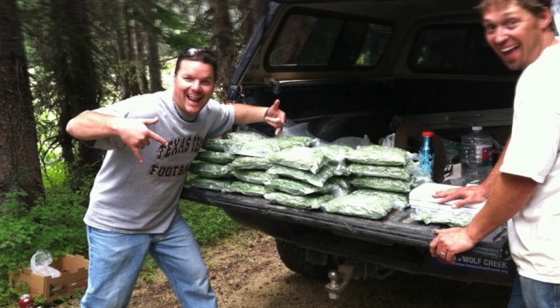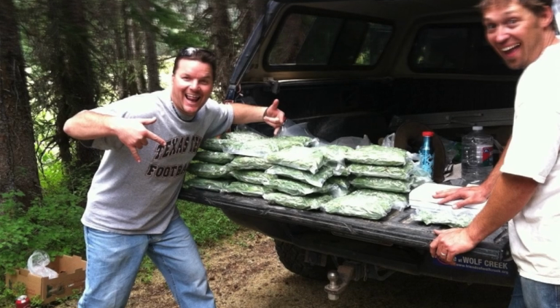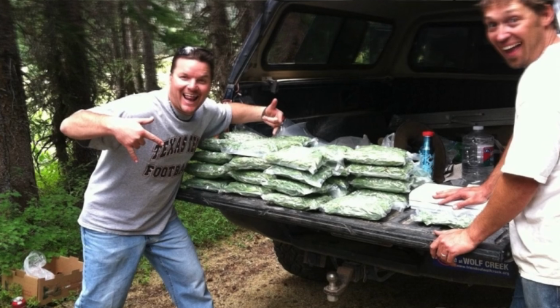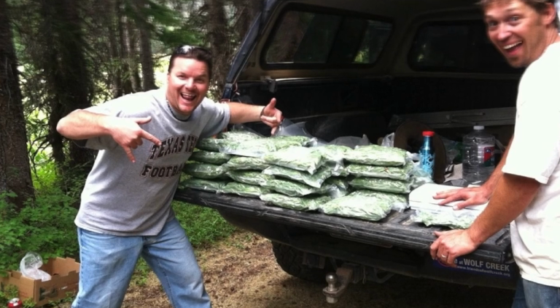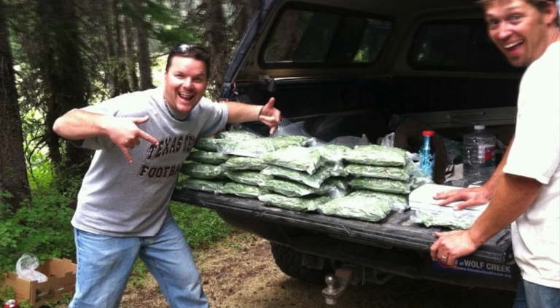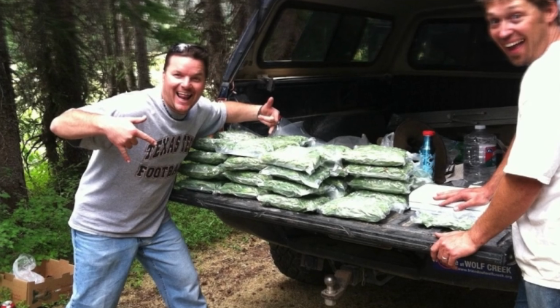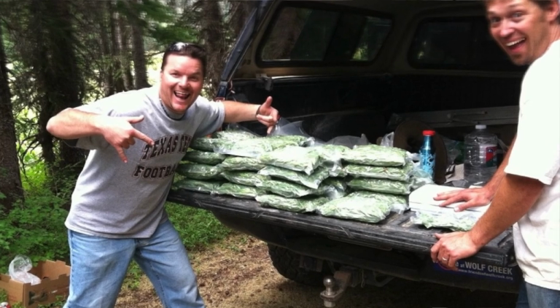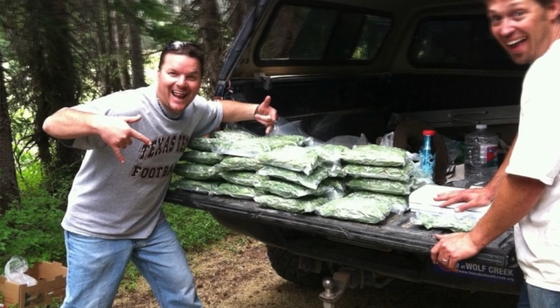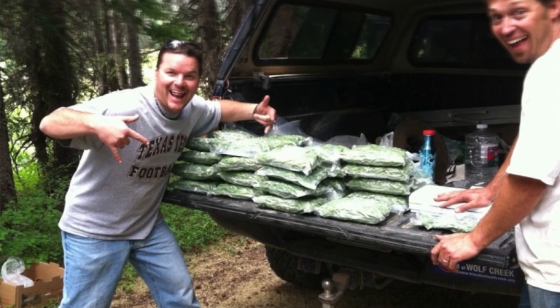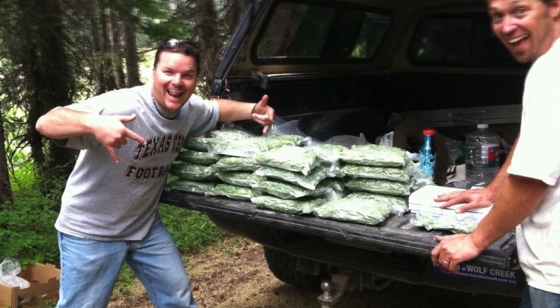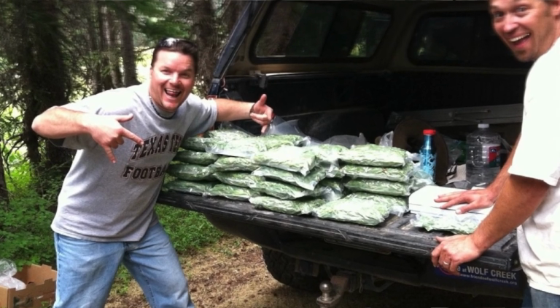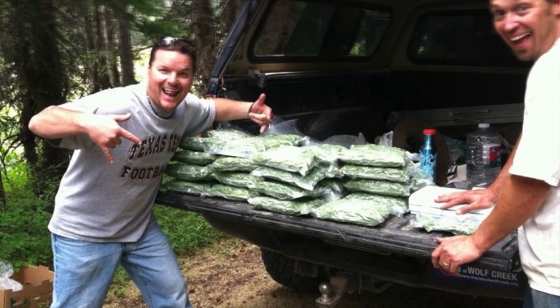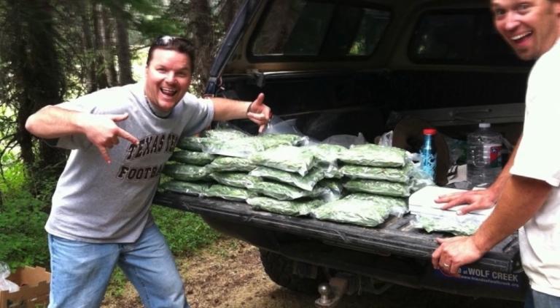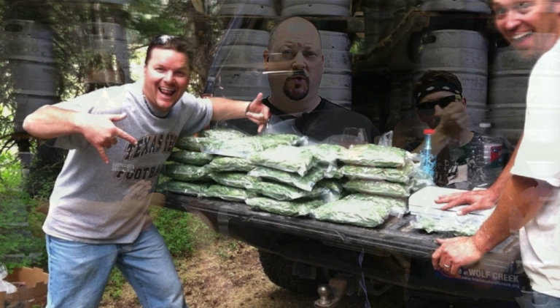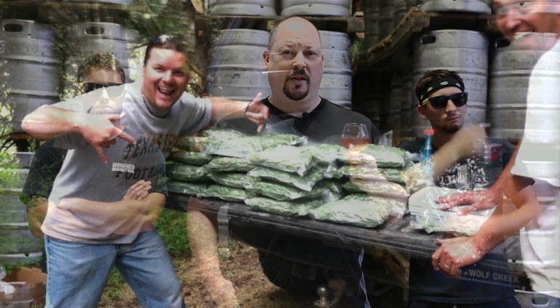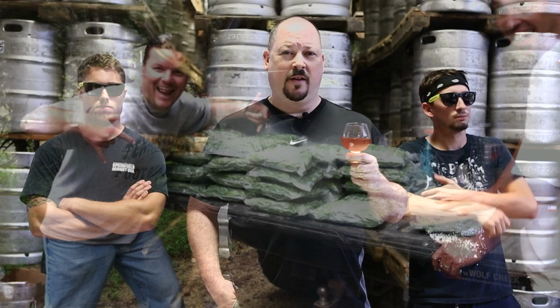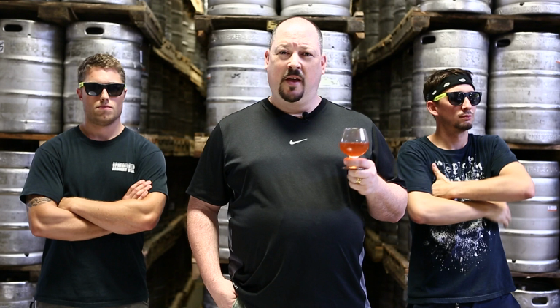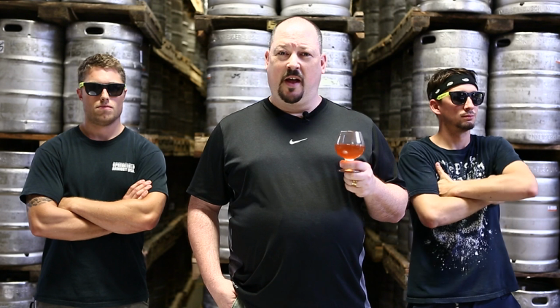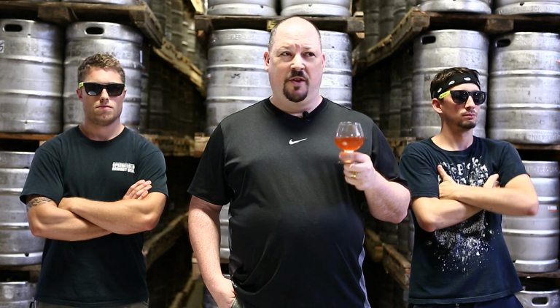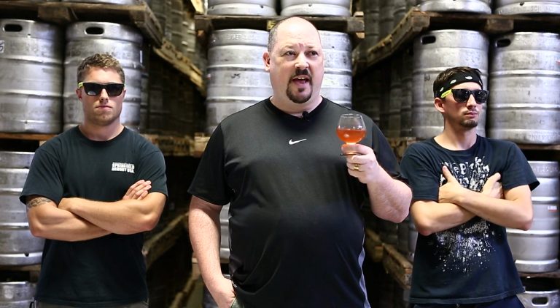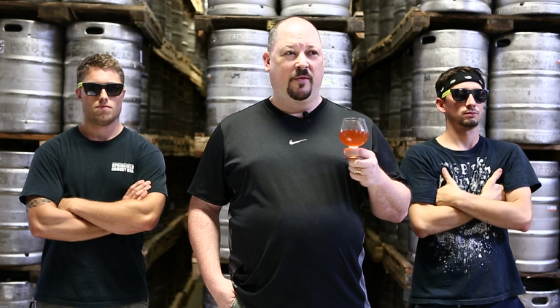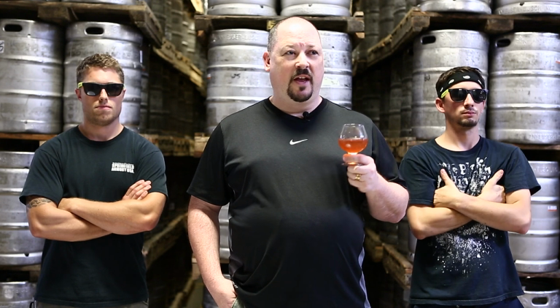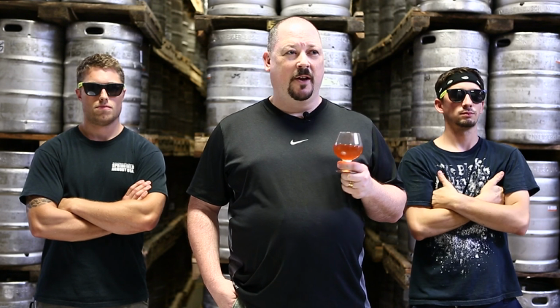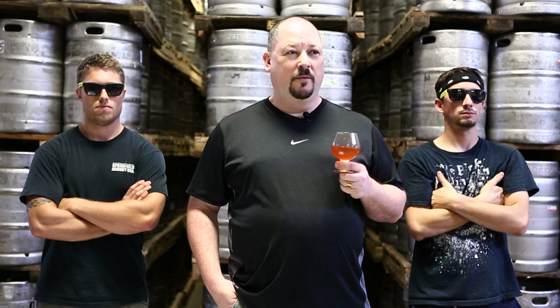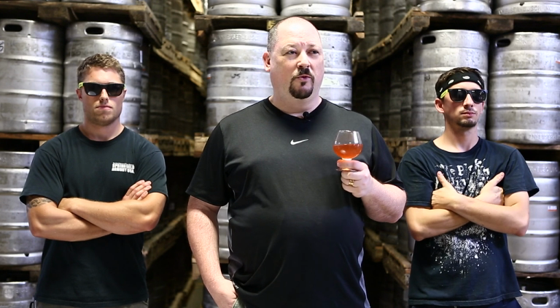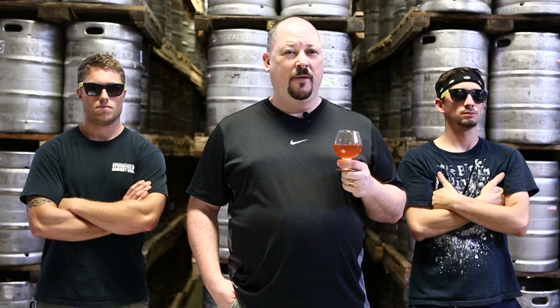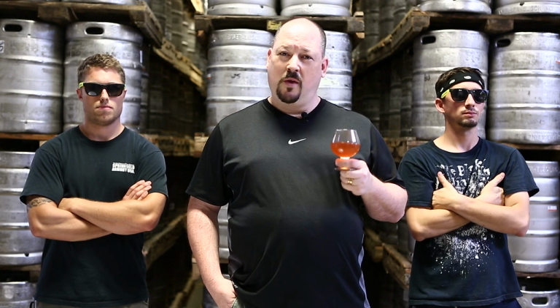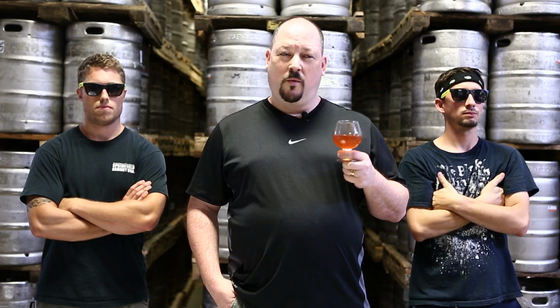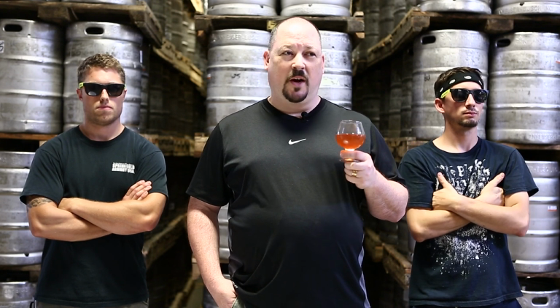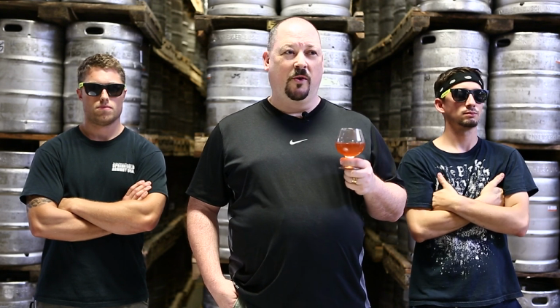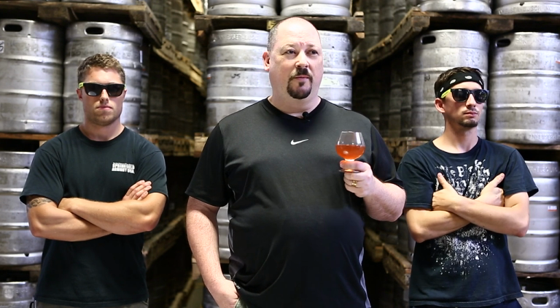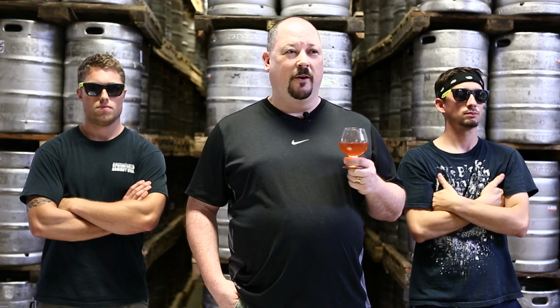They were hand-picked, collected, vacuum sealed, put on ice, and shipped to us directly. Within a day of getting them here at the brewery, we started brewing the beer.